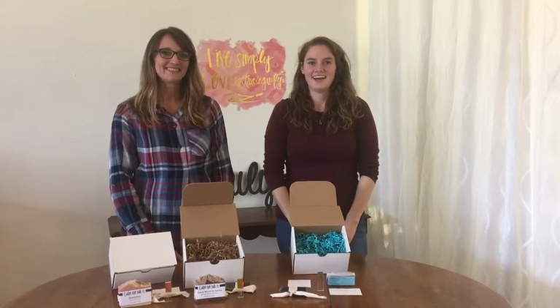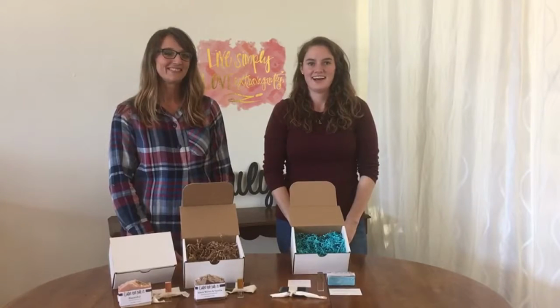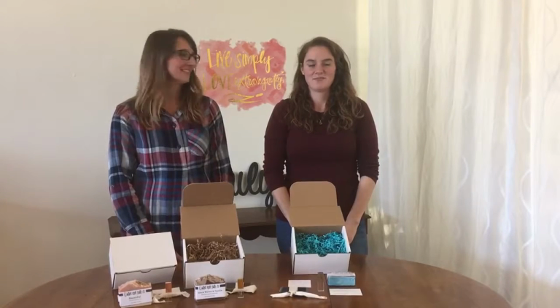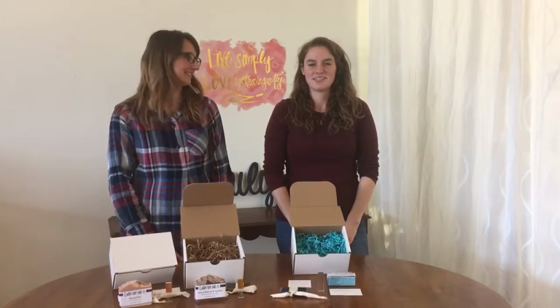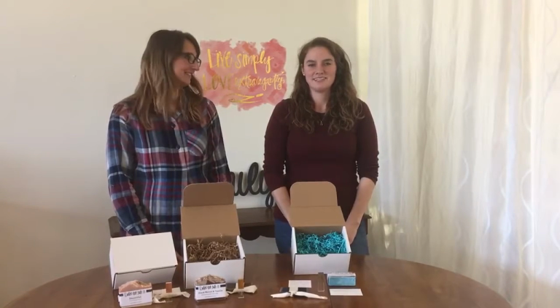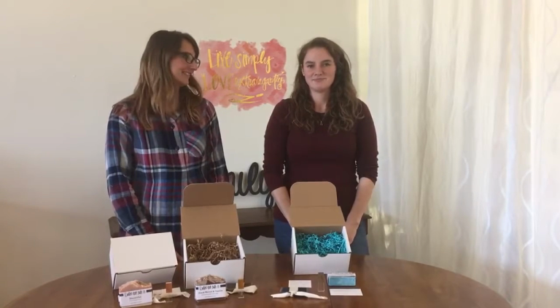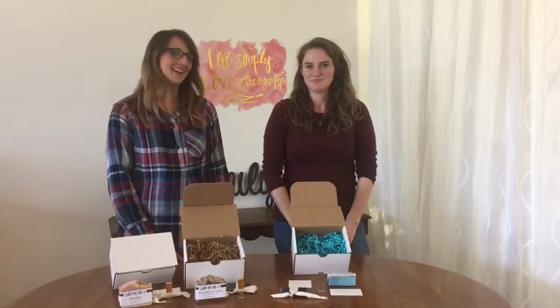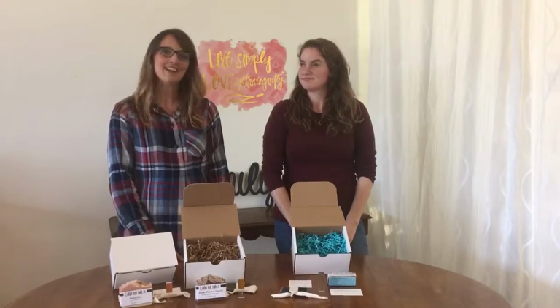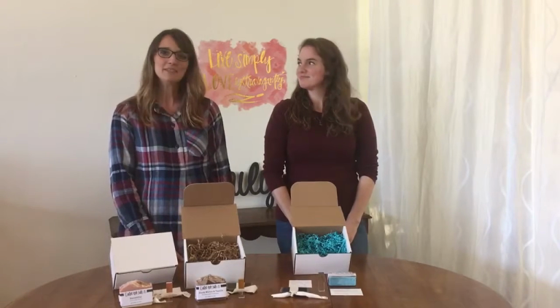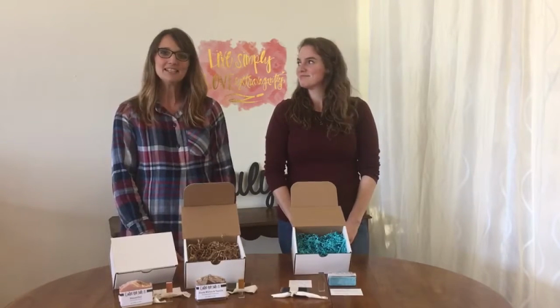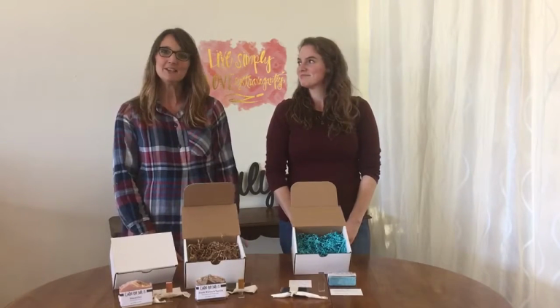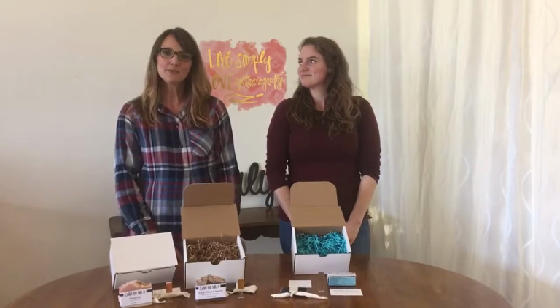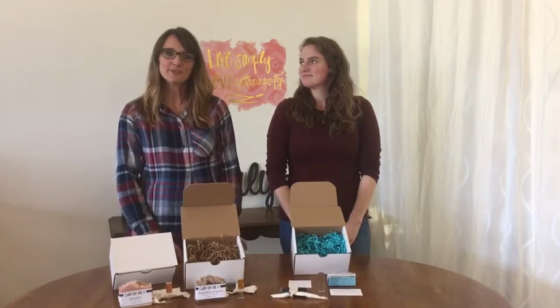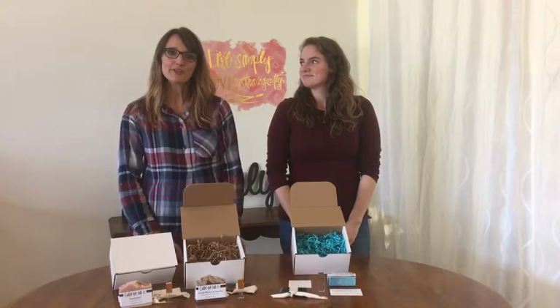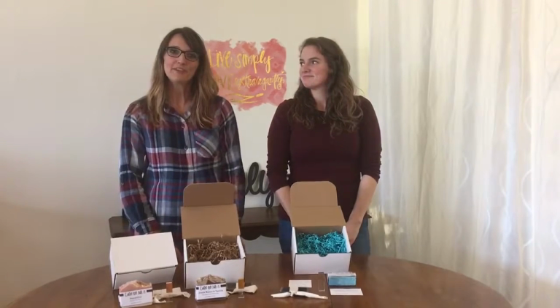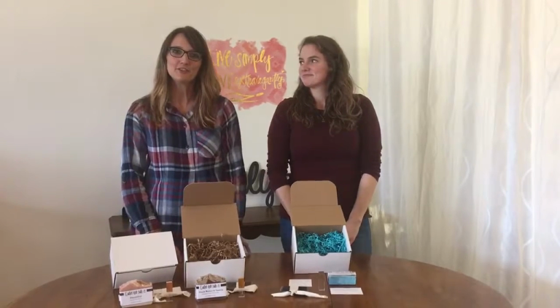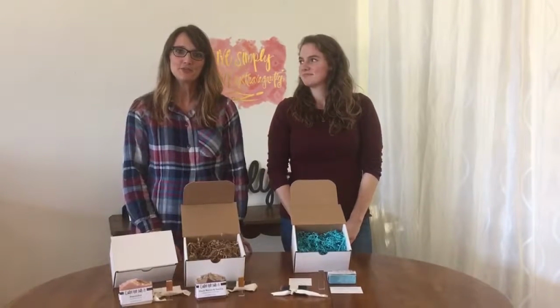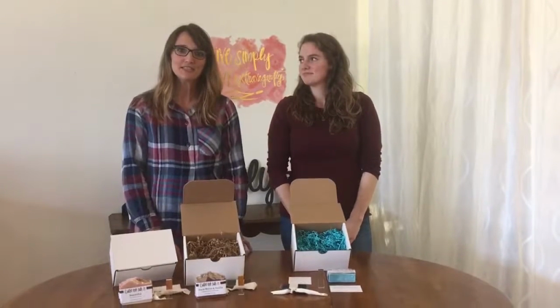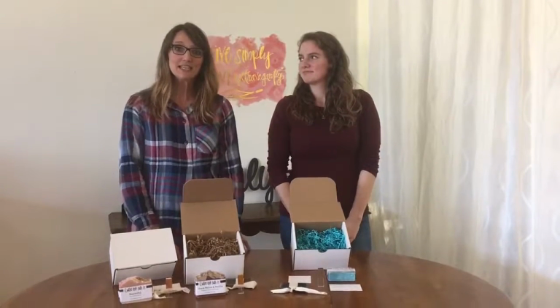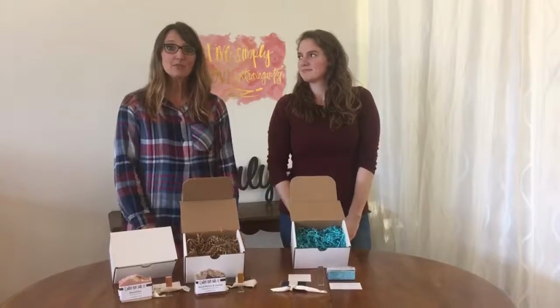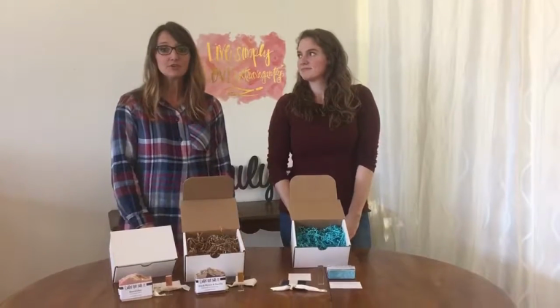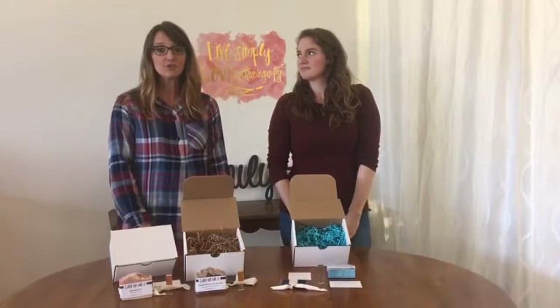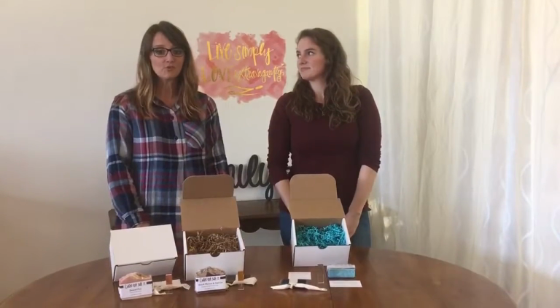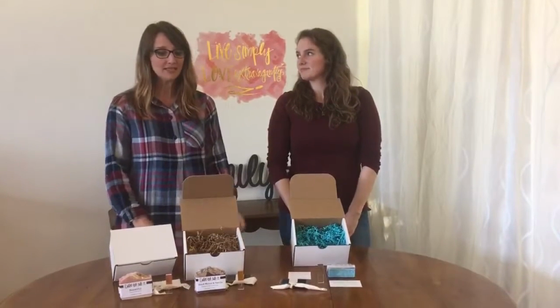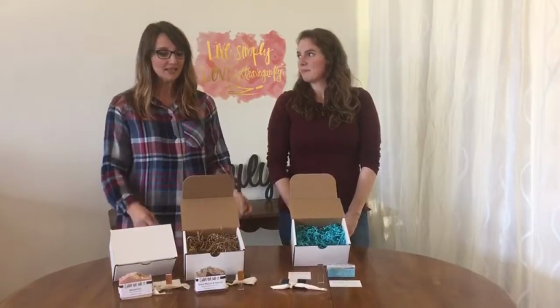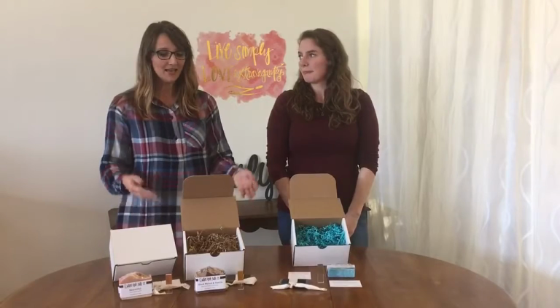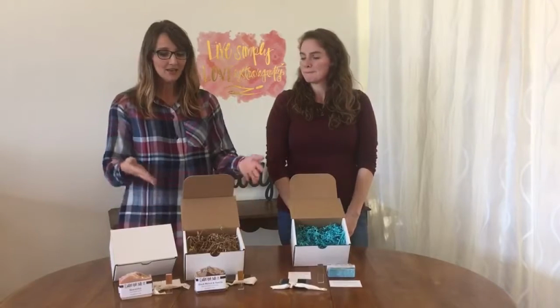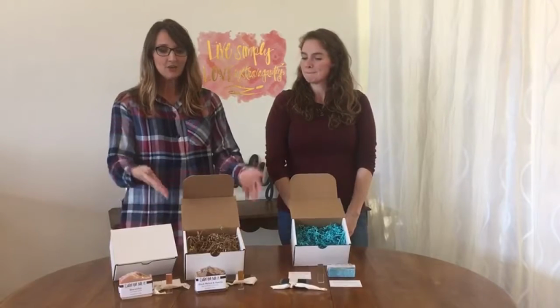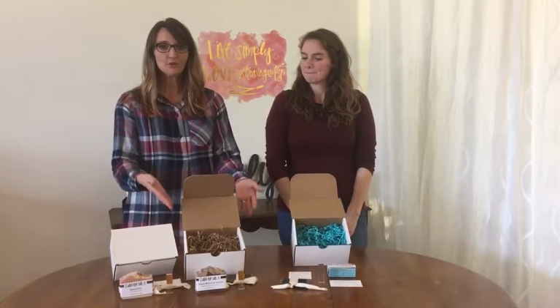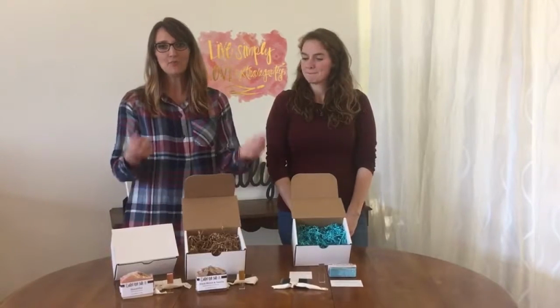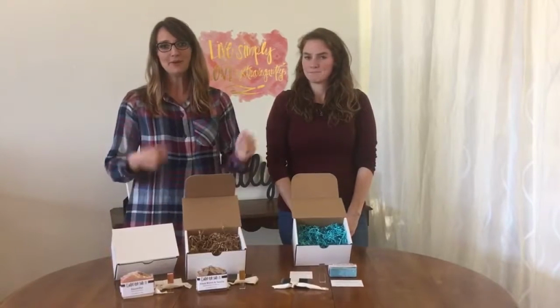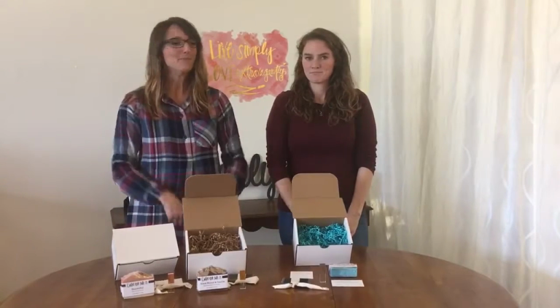Hi, I'm Adele. Hi, I'm Melissa, owner of Craft & Jupe. Today we're going to show you what's inside your soap bundle.